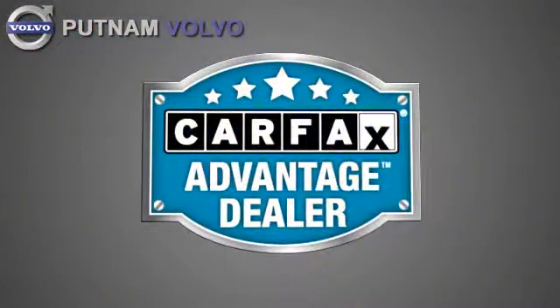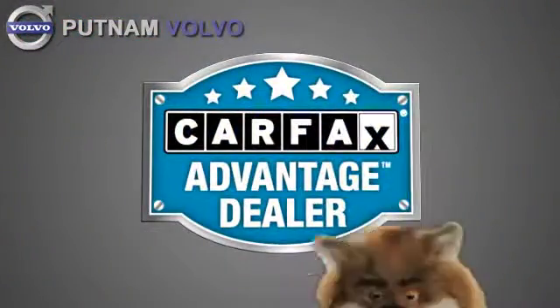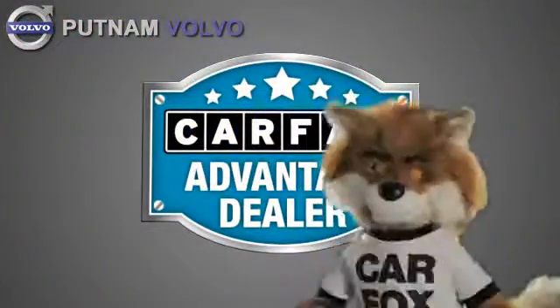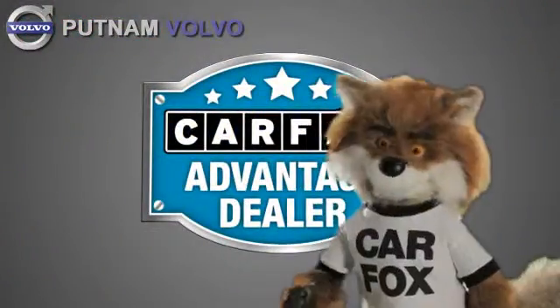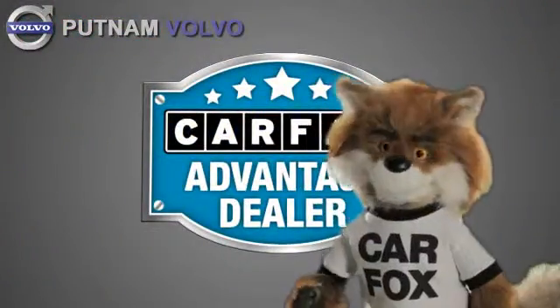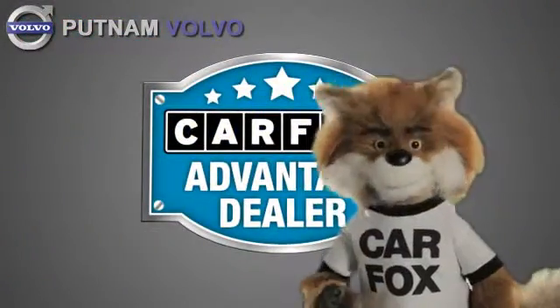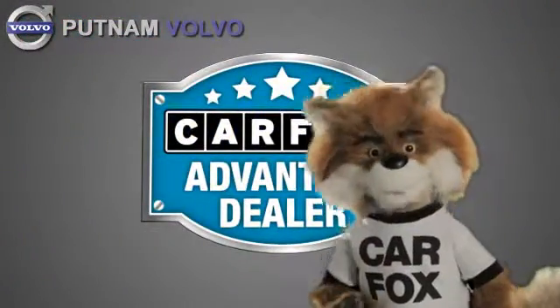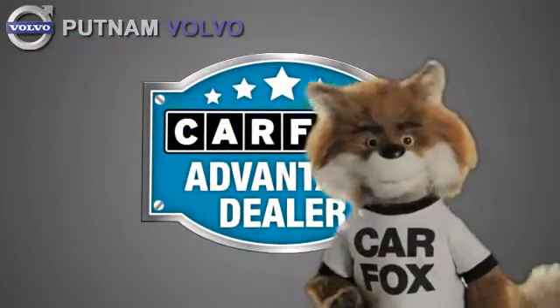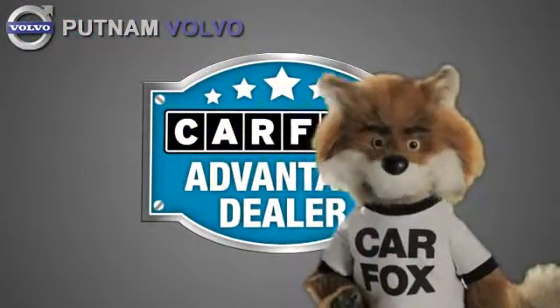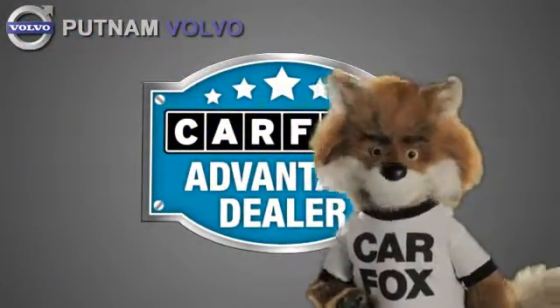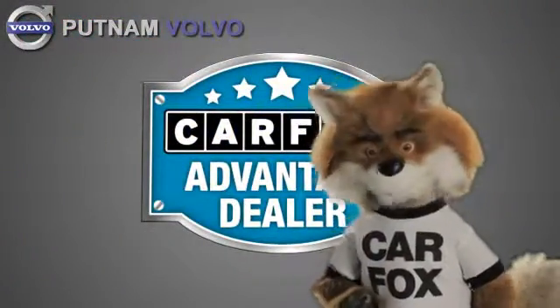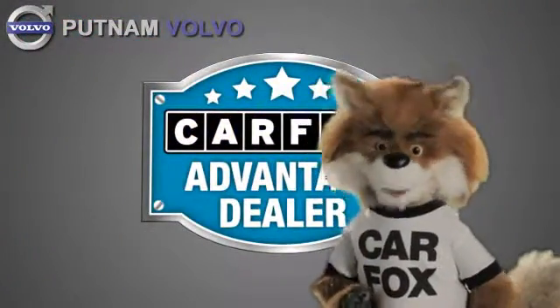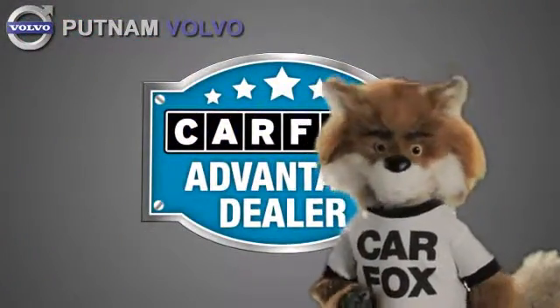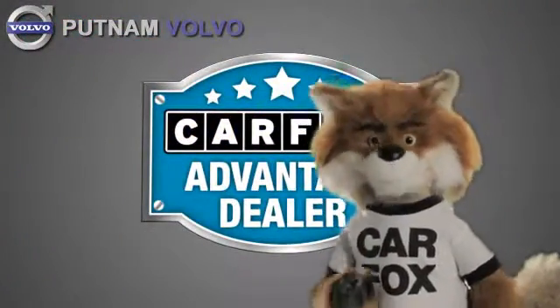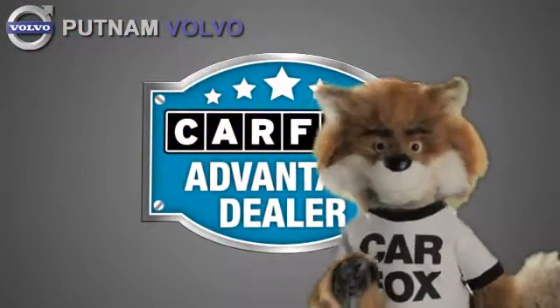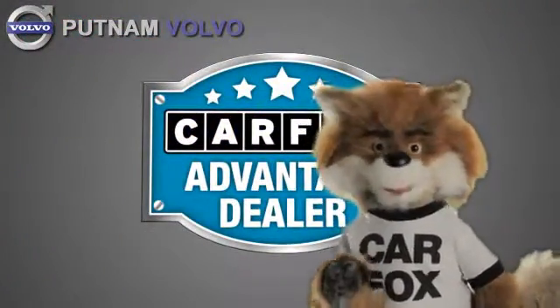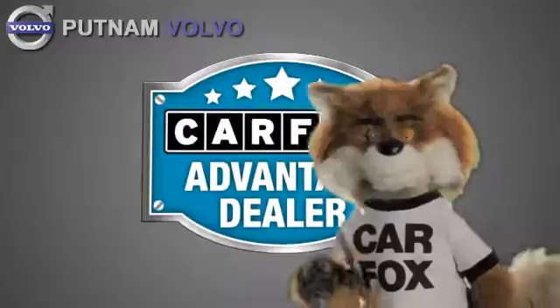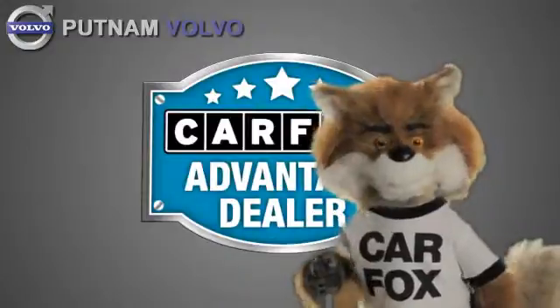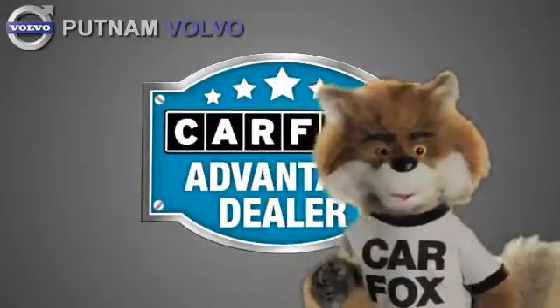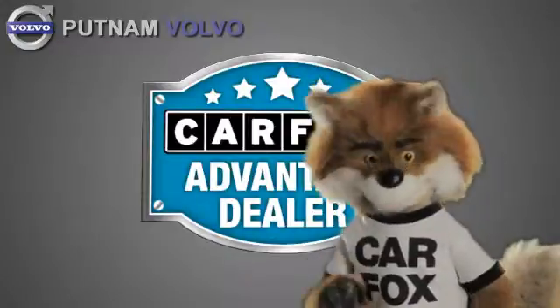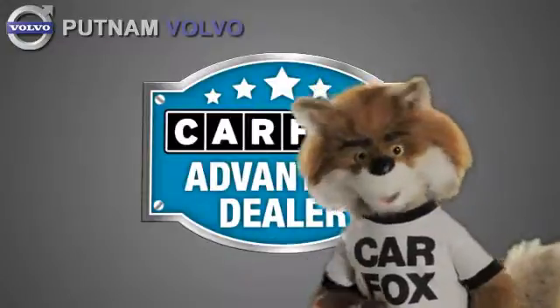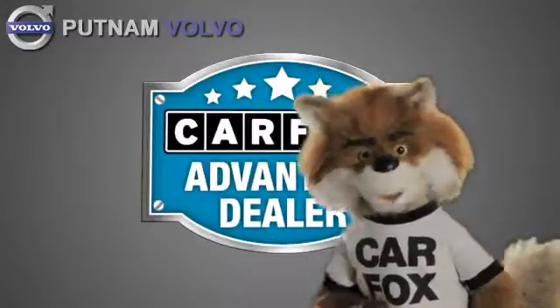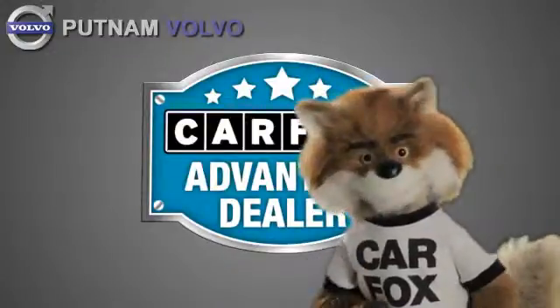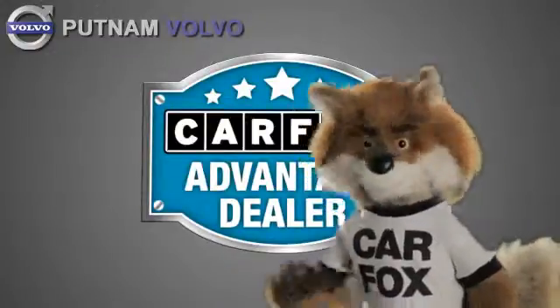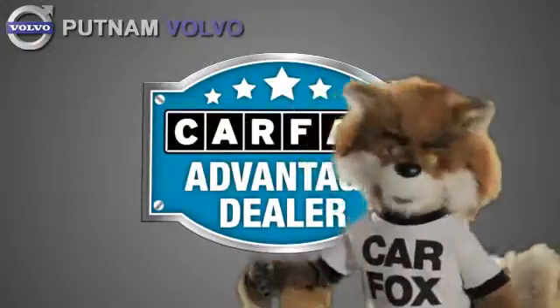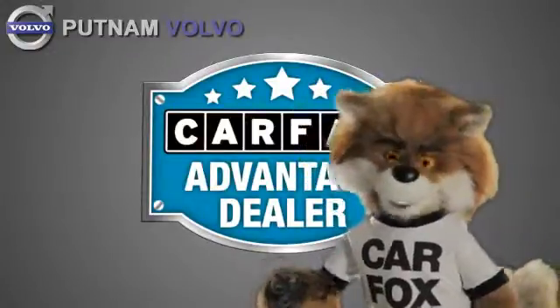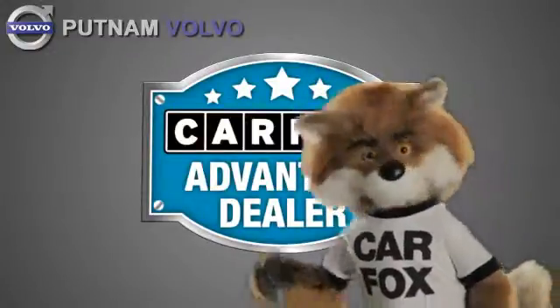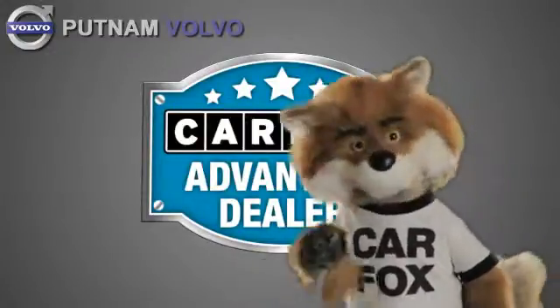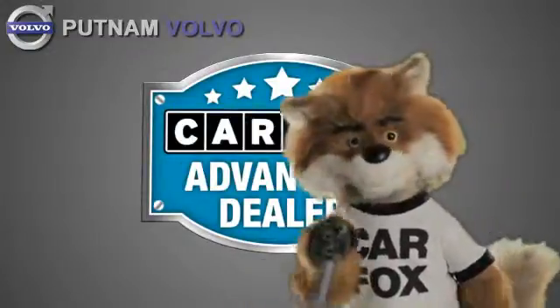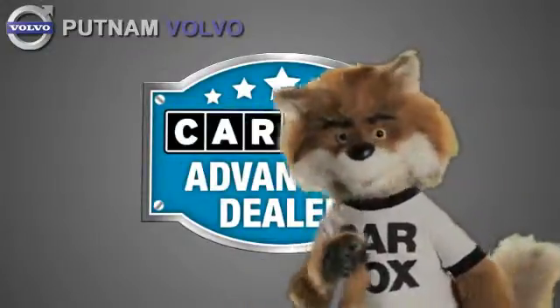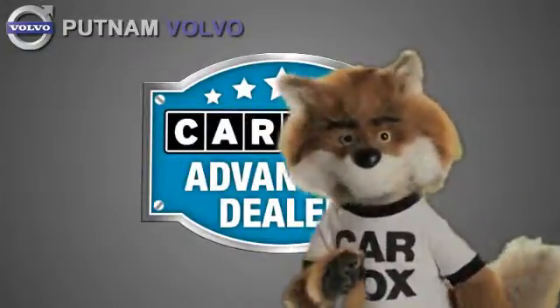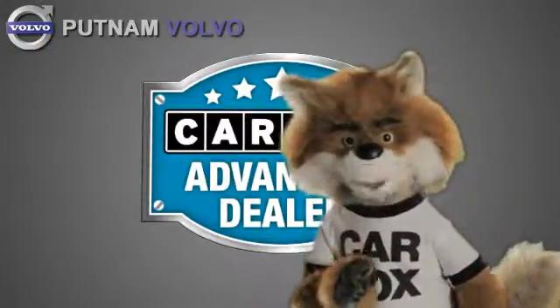Just say show me the Carfax at Putnam Automotive, a Carfax Advantage dealer.